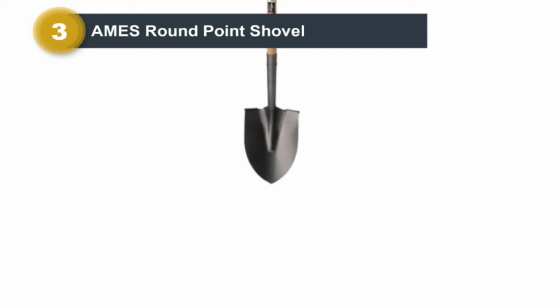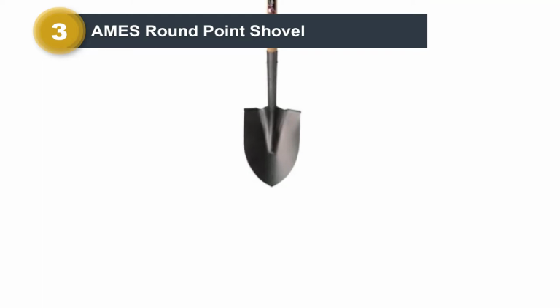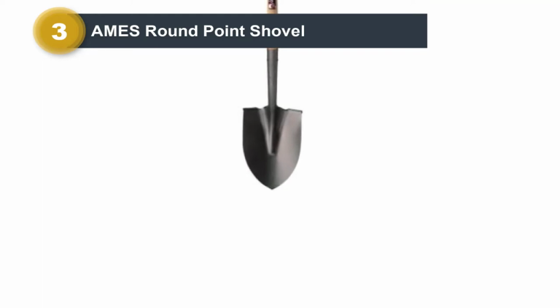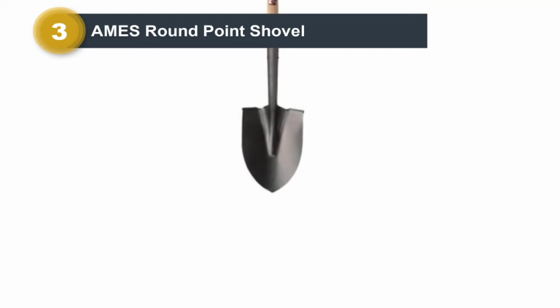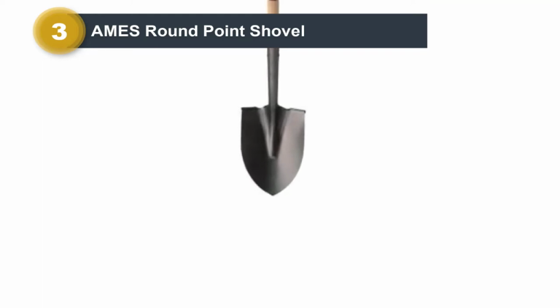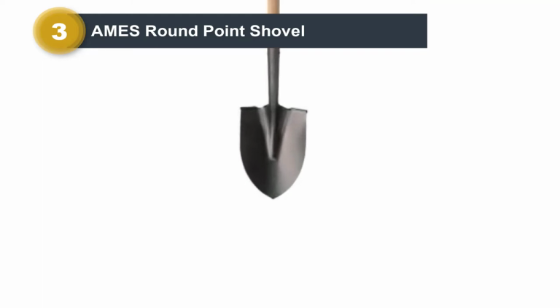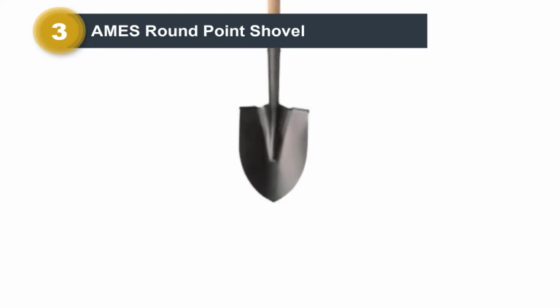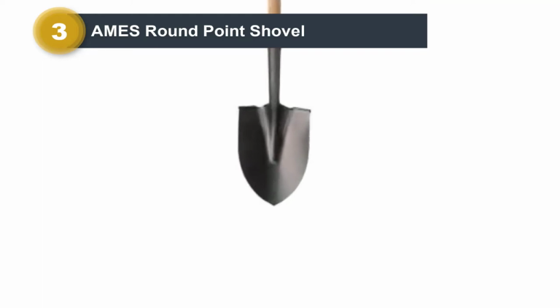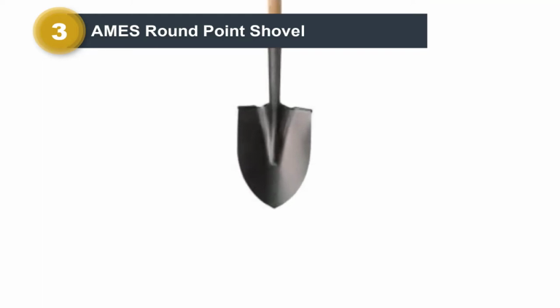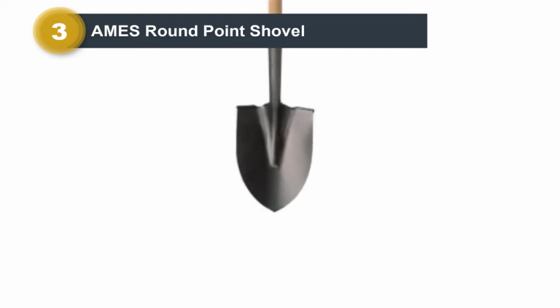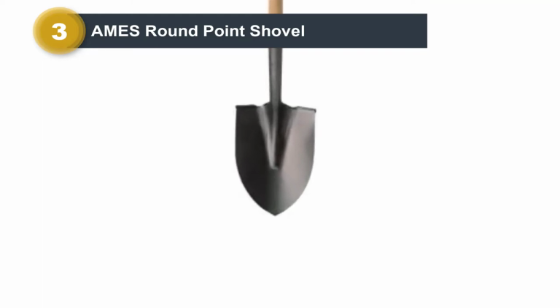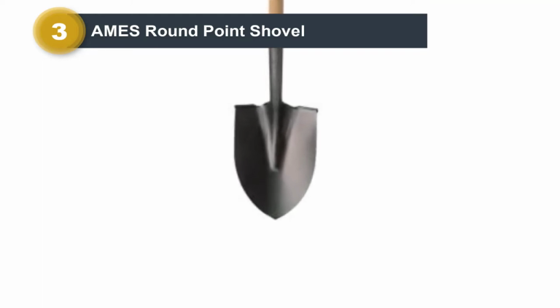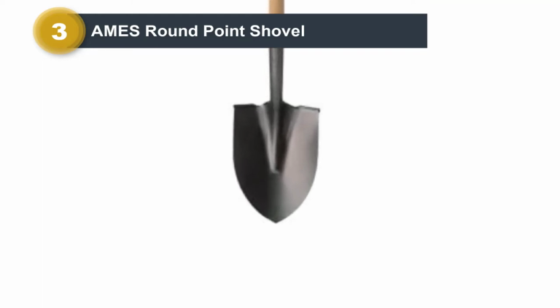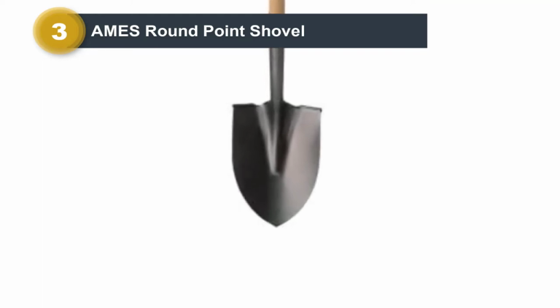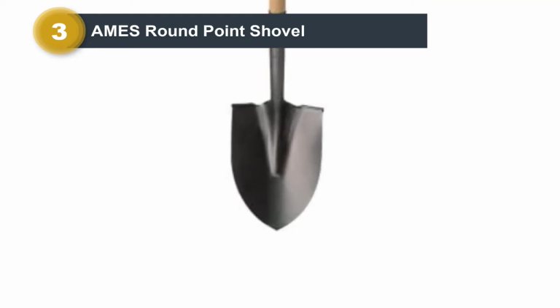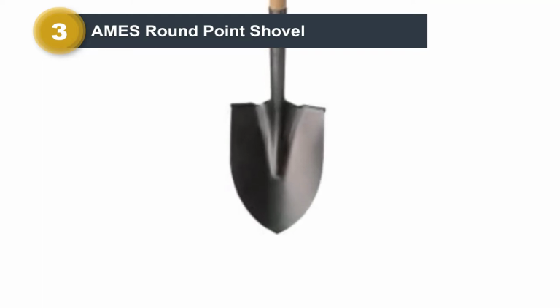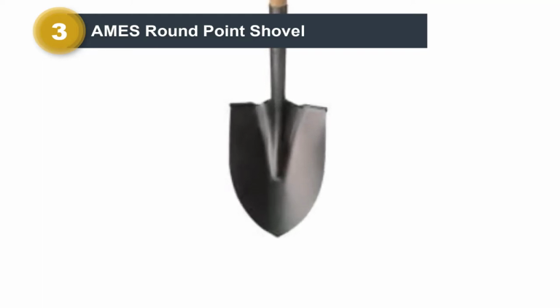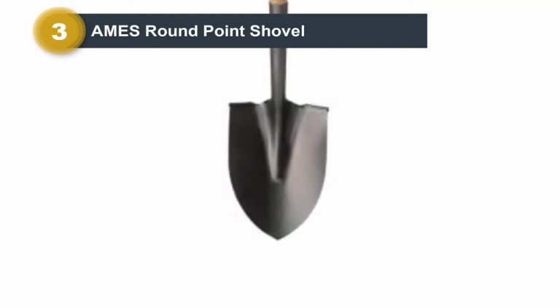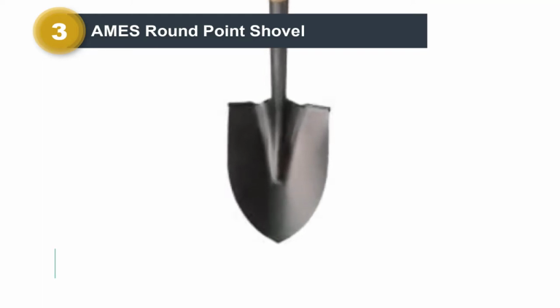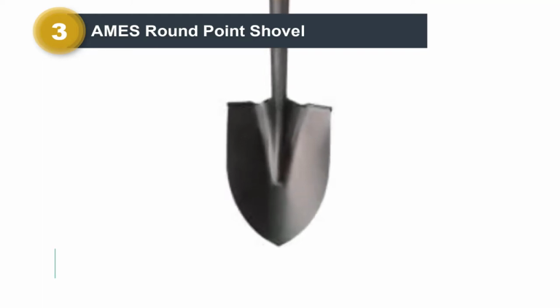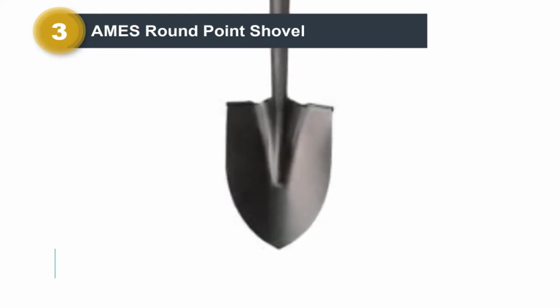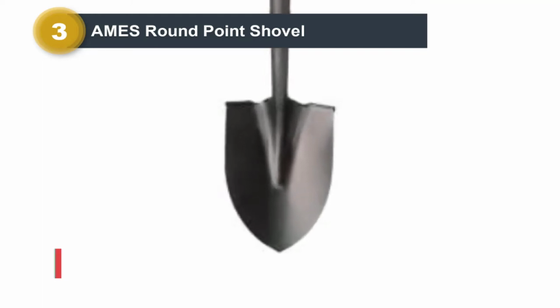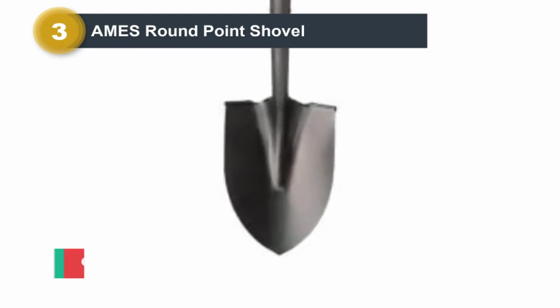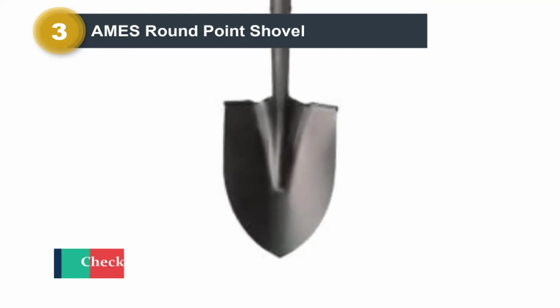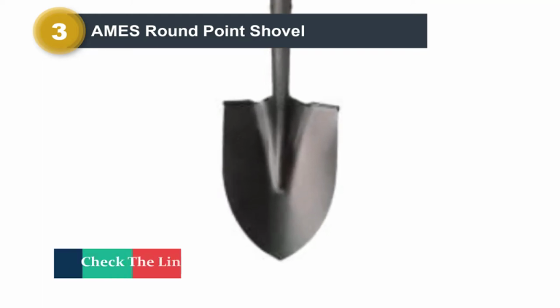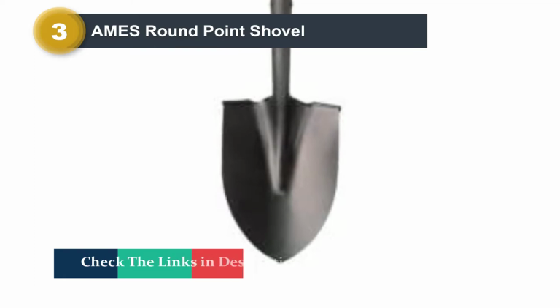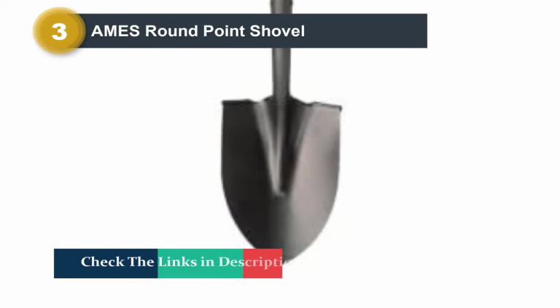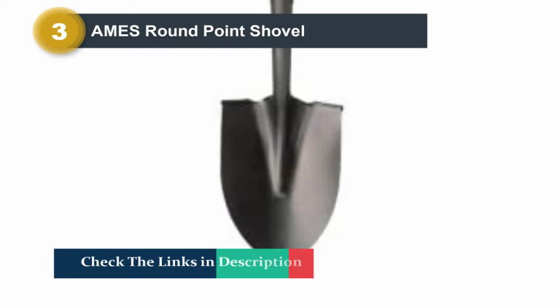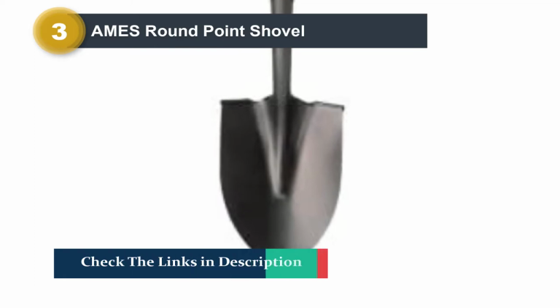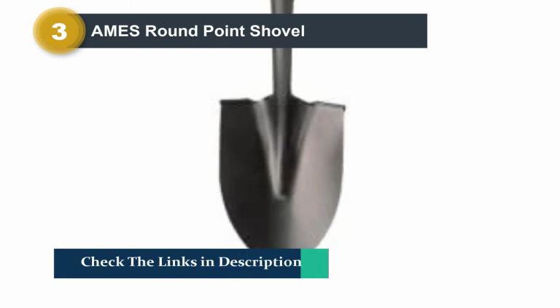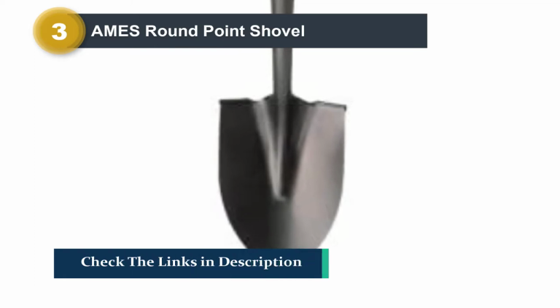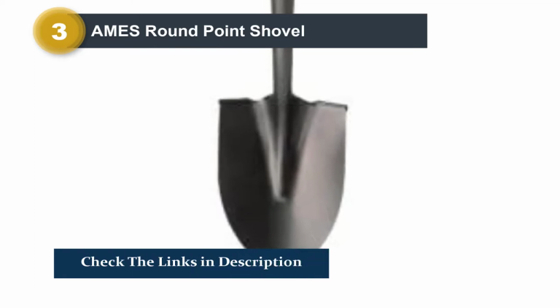Unlike the other options on this list, this shovel comes with a wooden handle which helps it procure a solid D-grip.